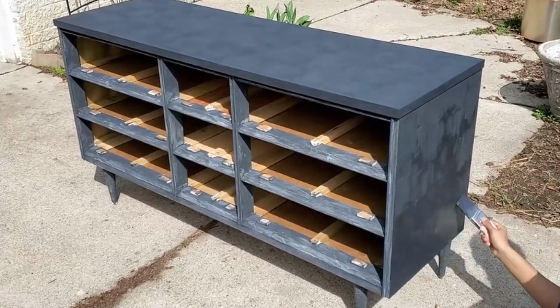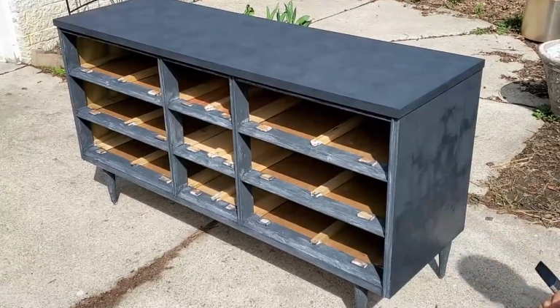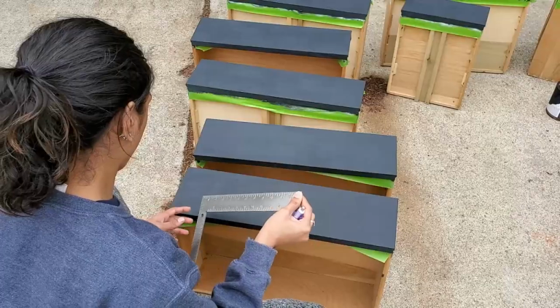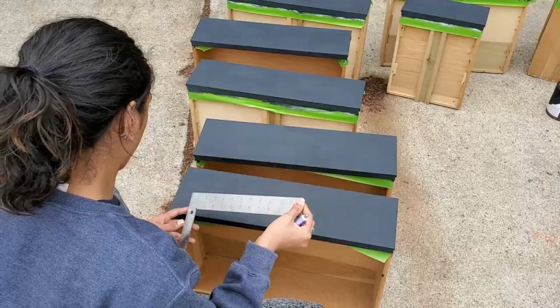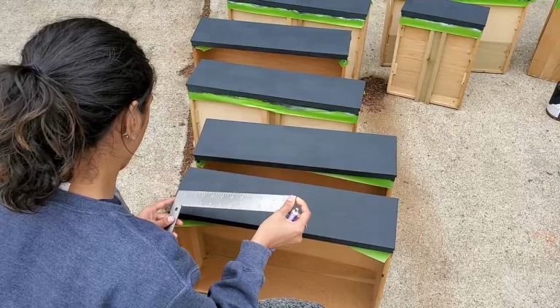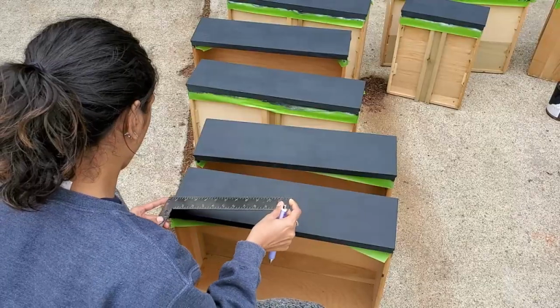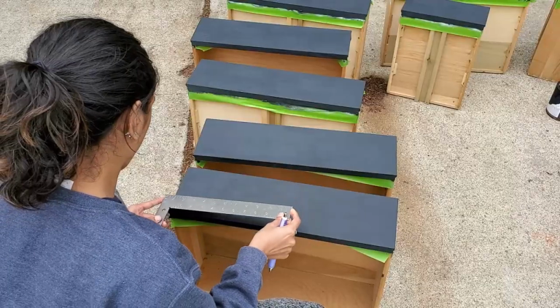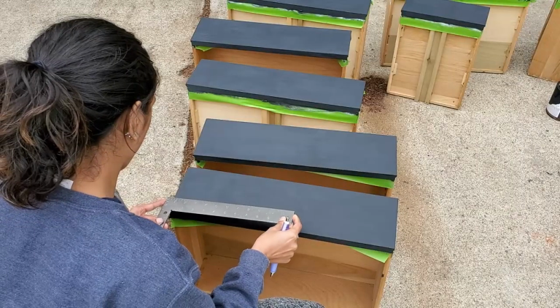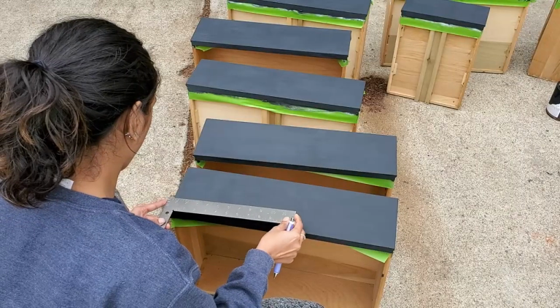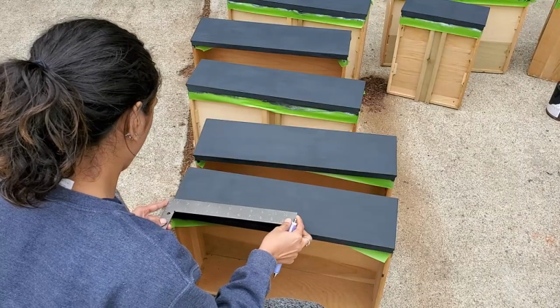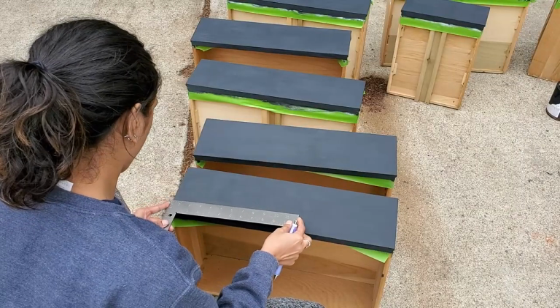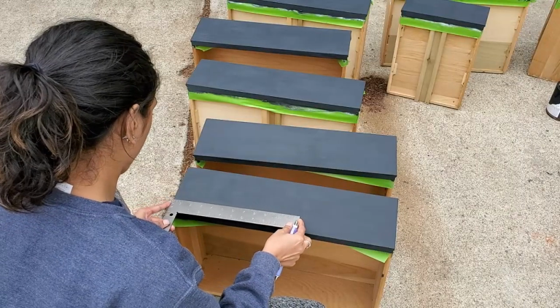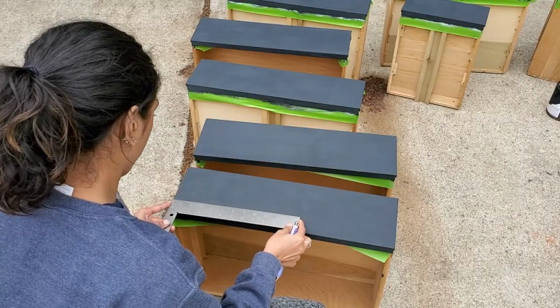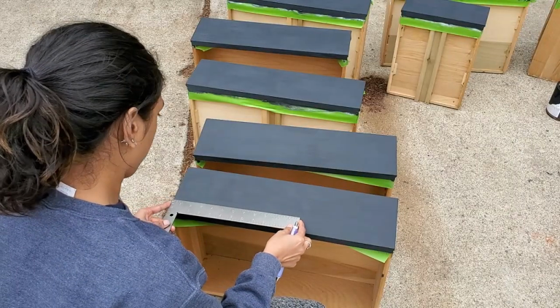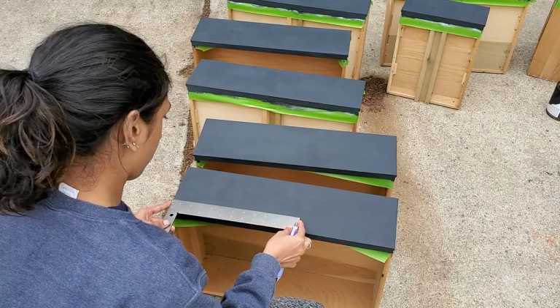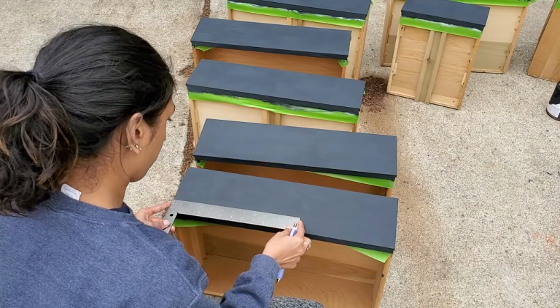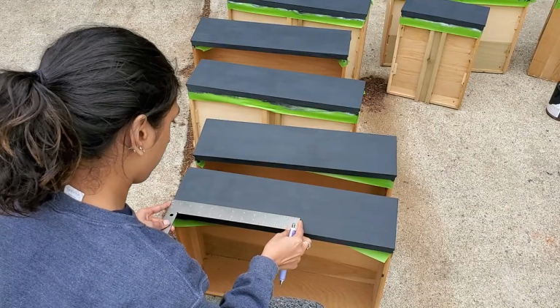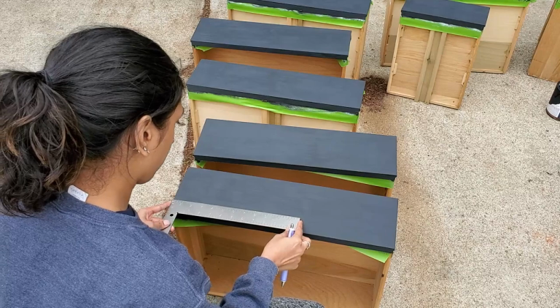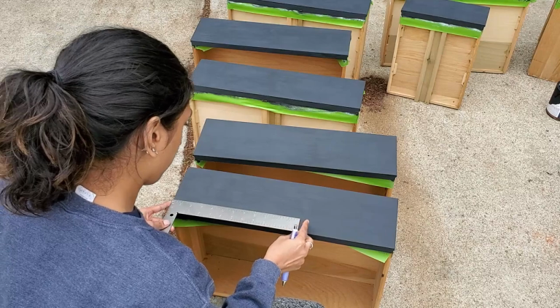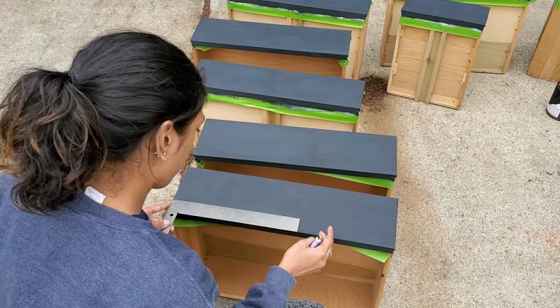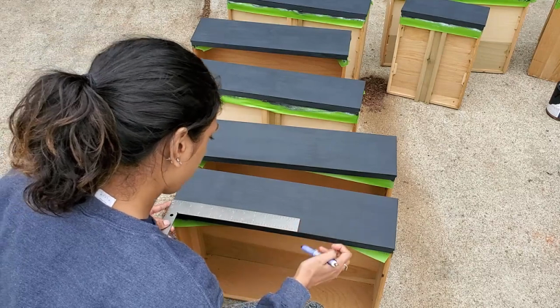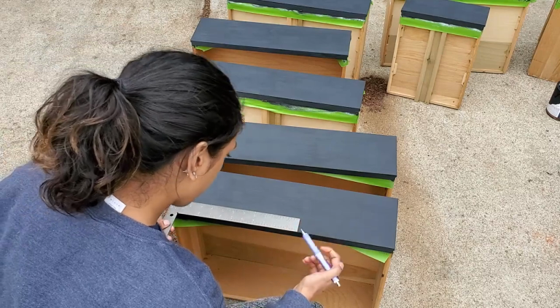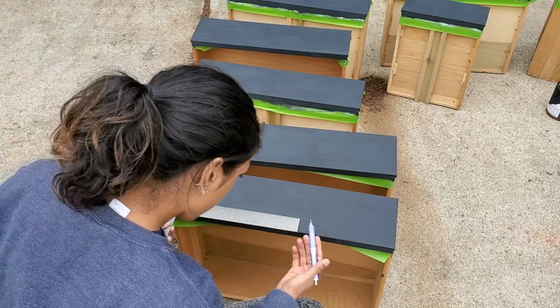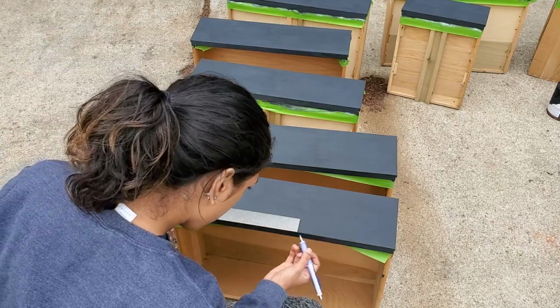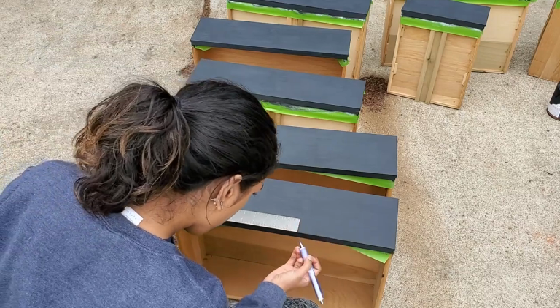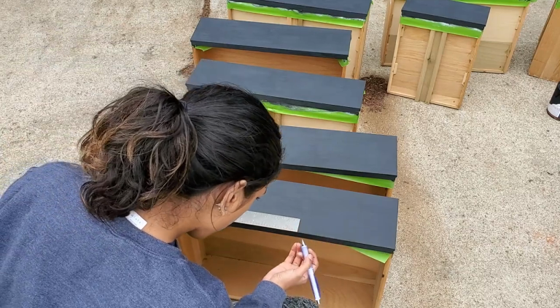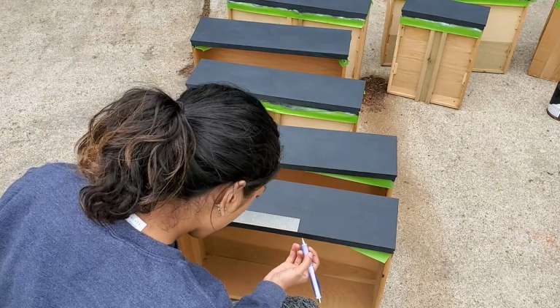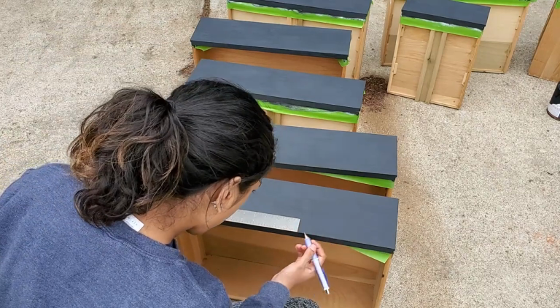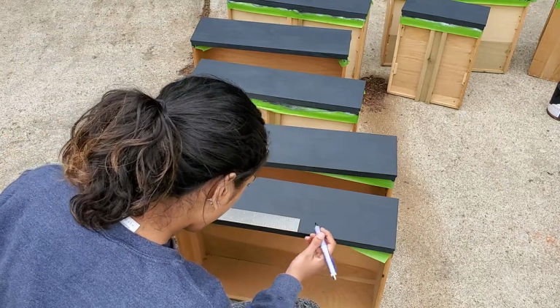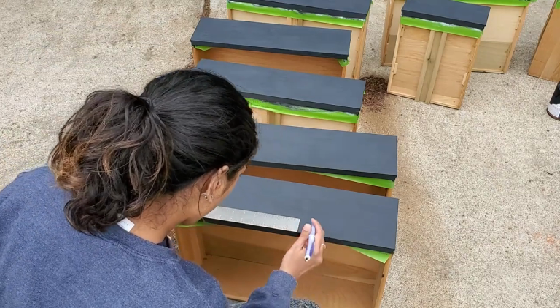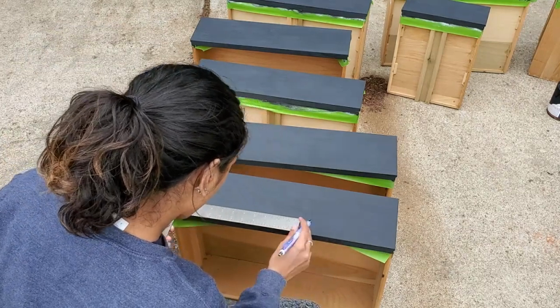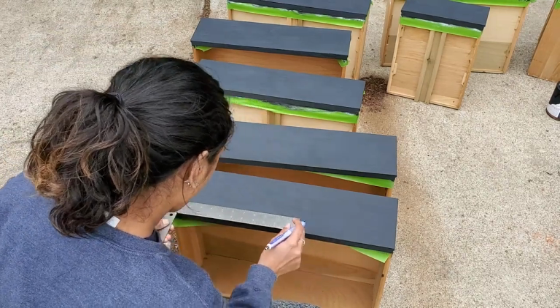In between some of the layers of paint, I drilled in my new holes to fit the size of my new handles.